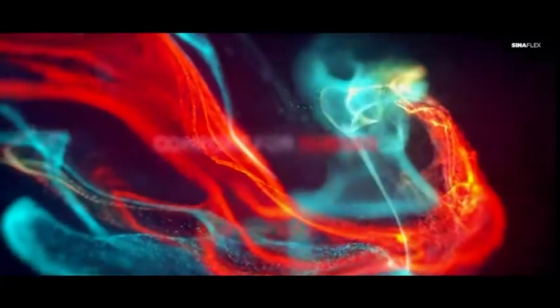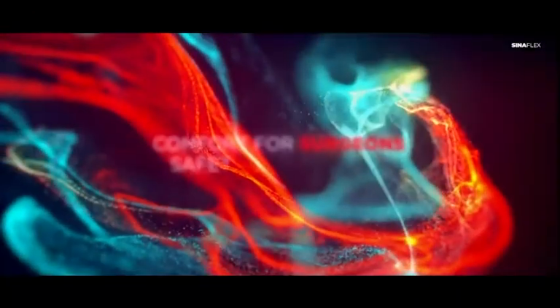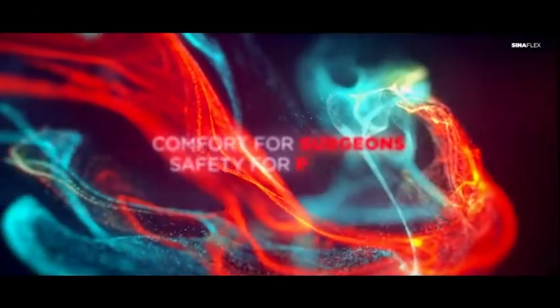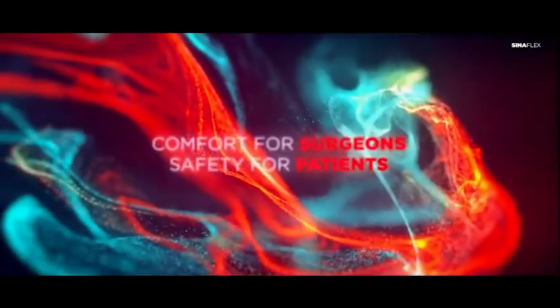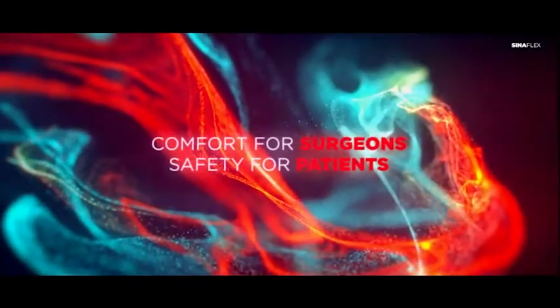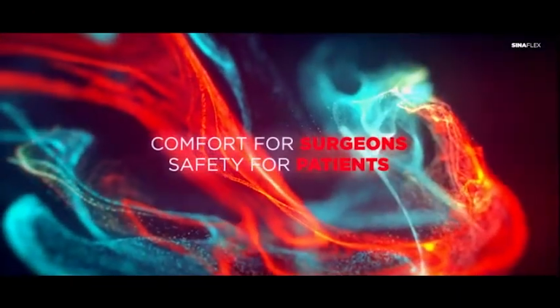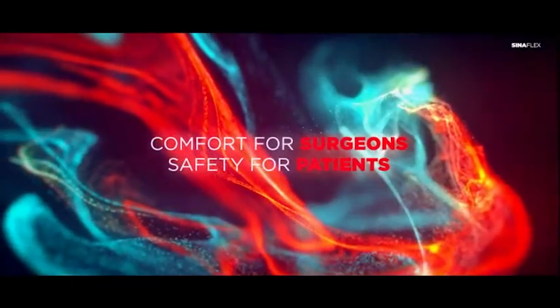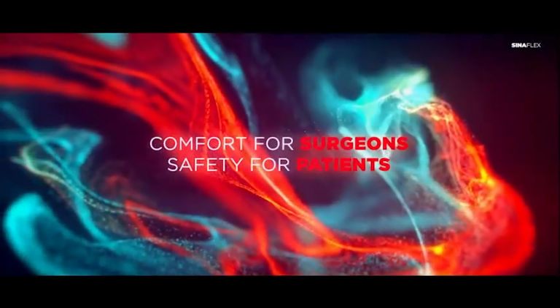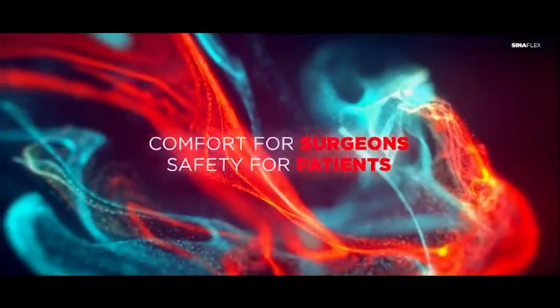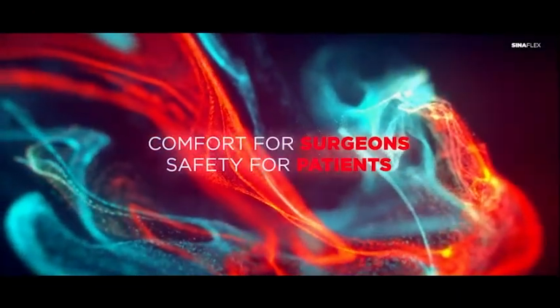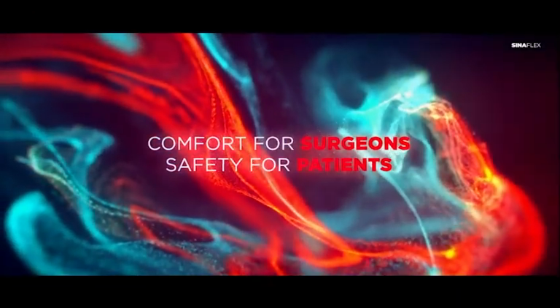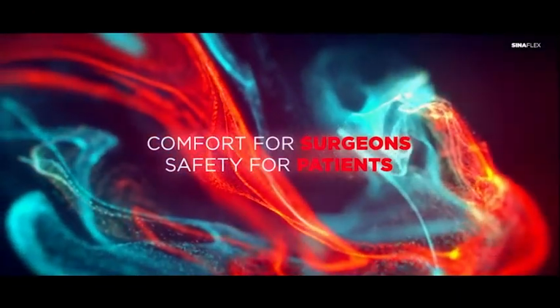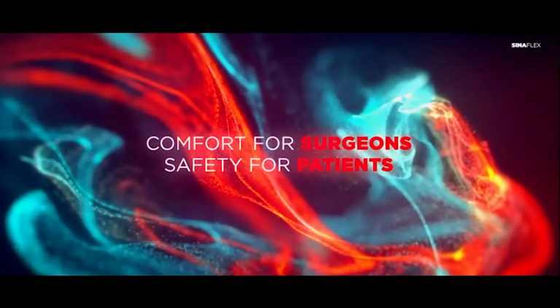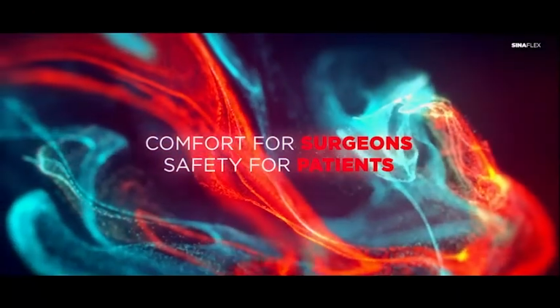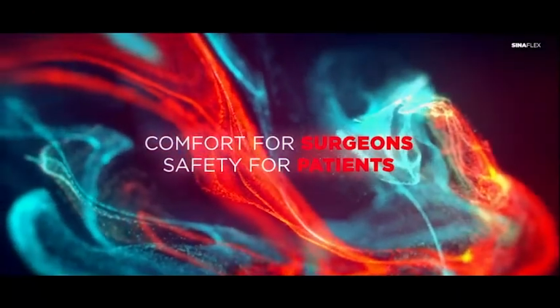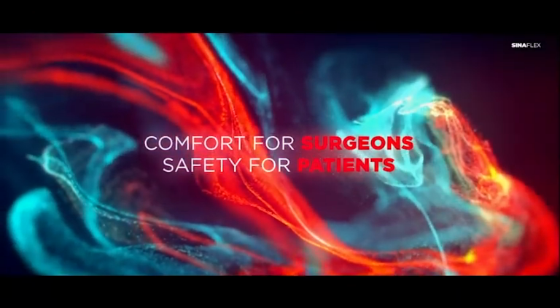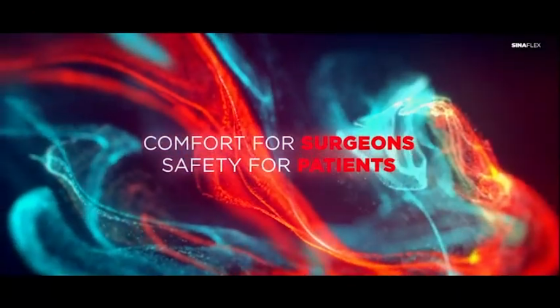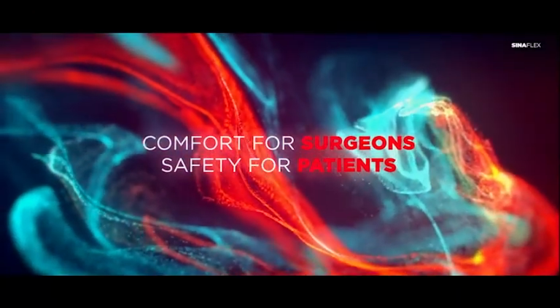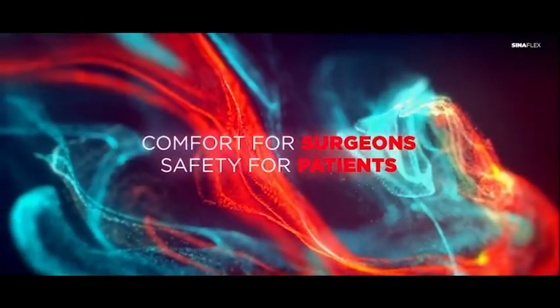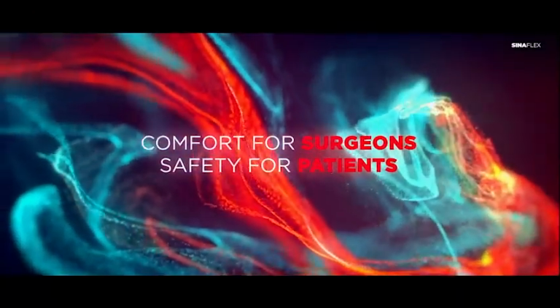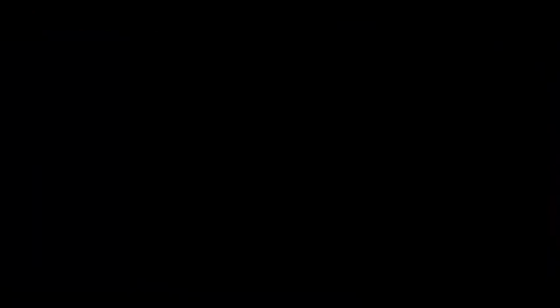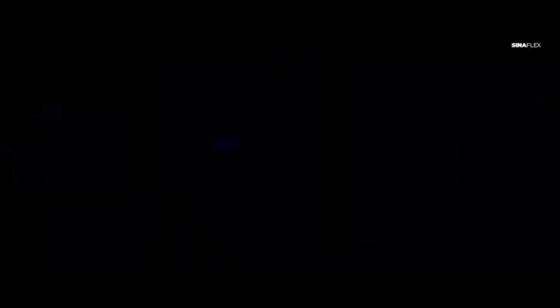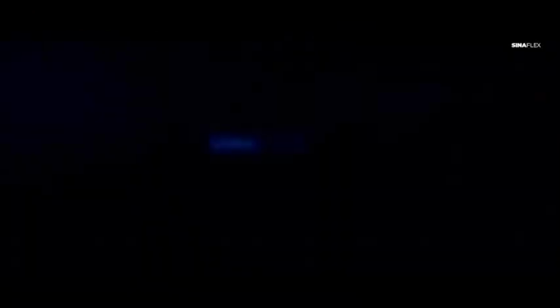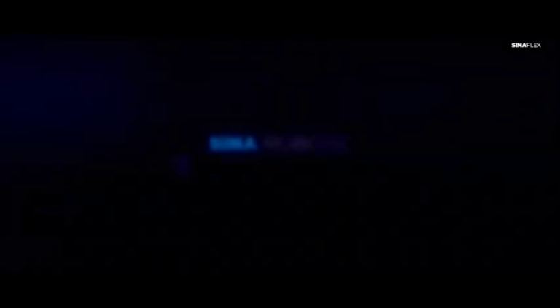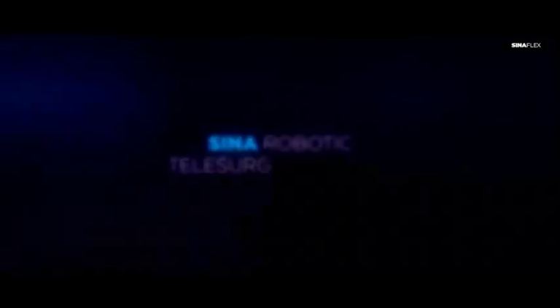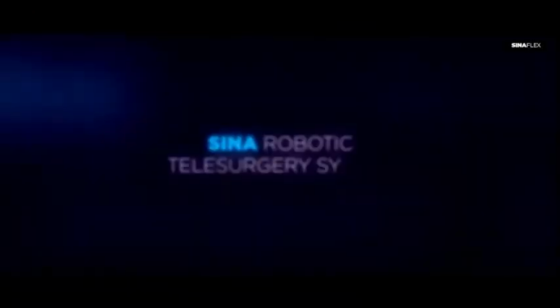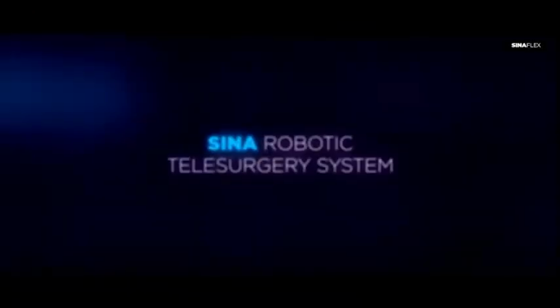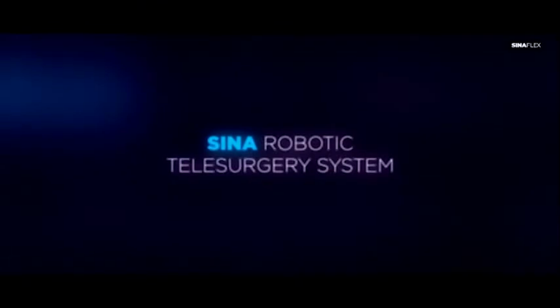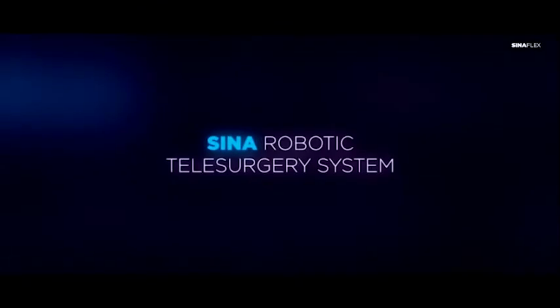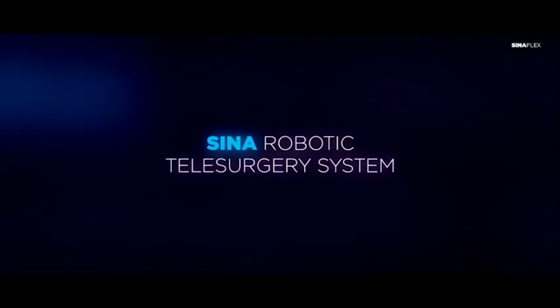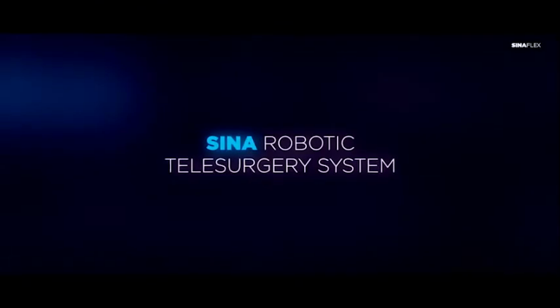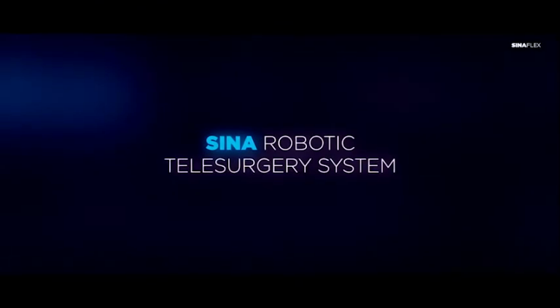Comfort for surgeons, safety for patients — Sinel Robotic Telesurgery System.